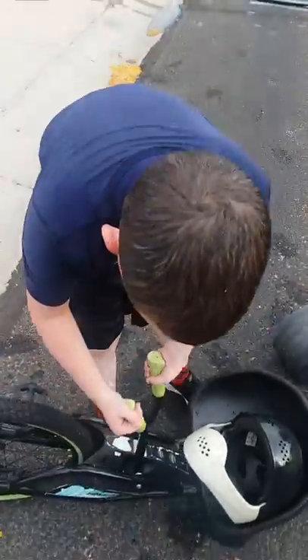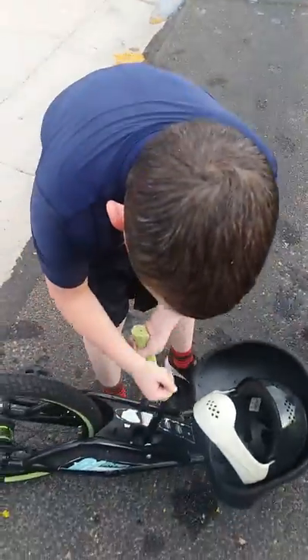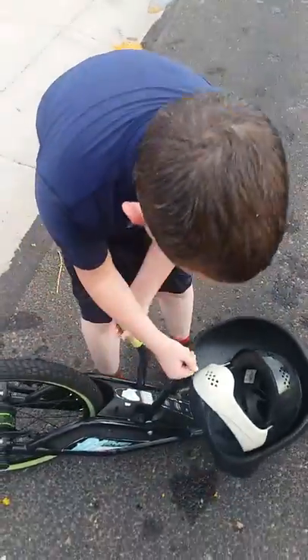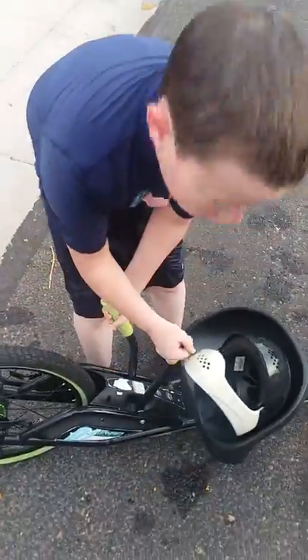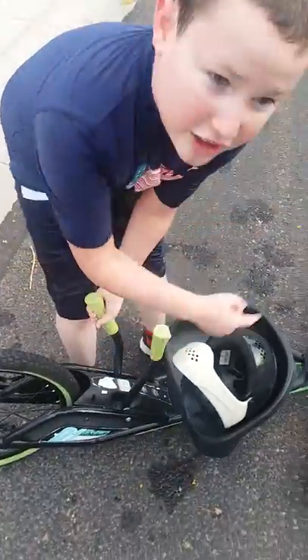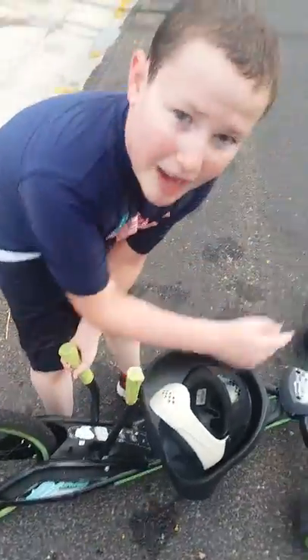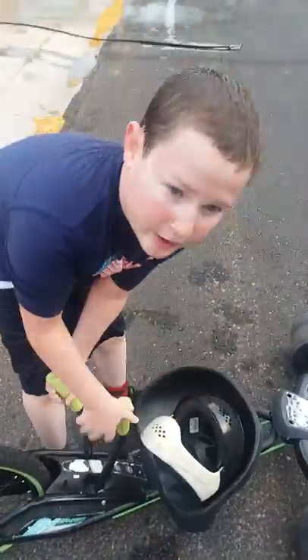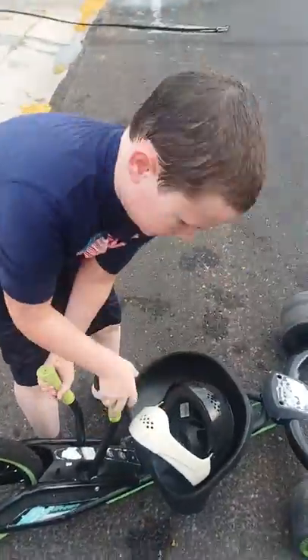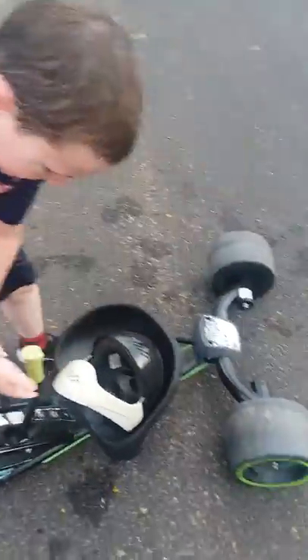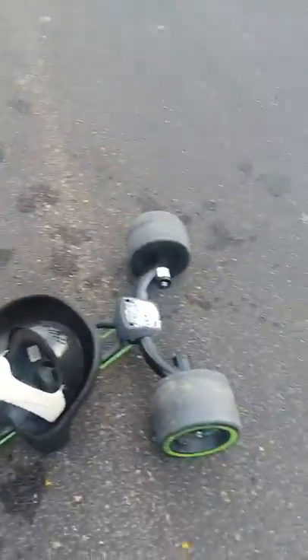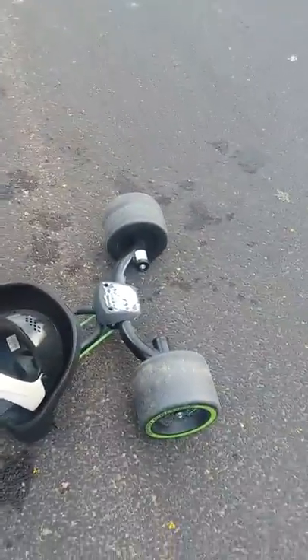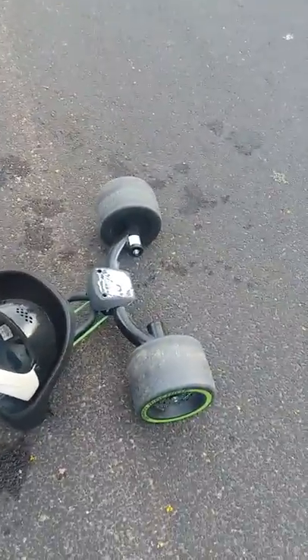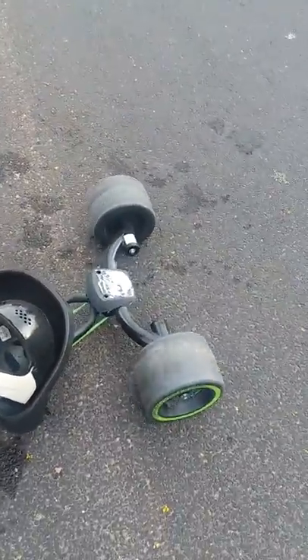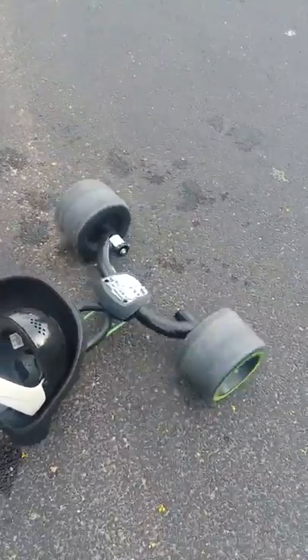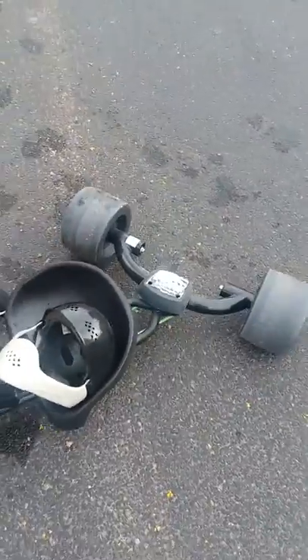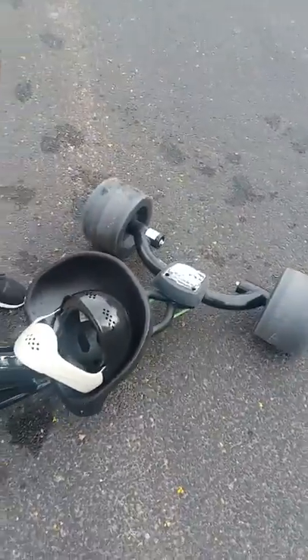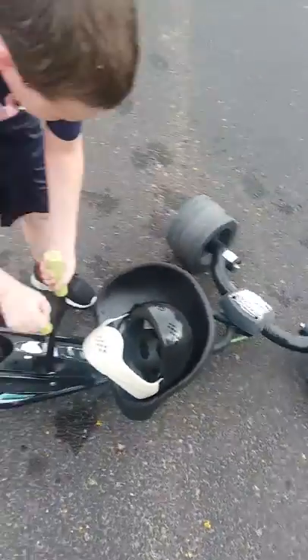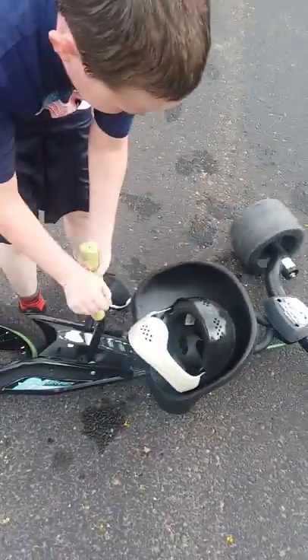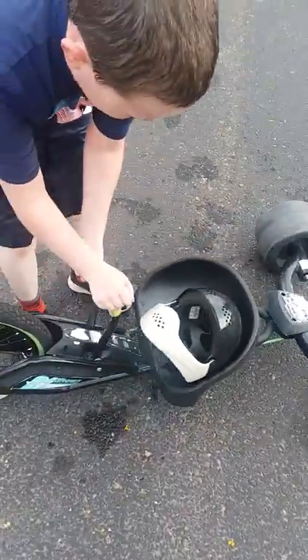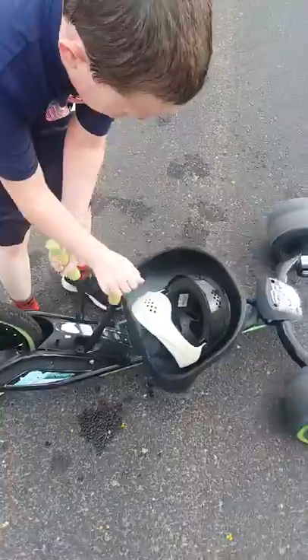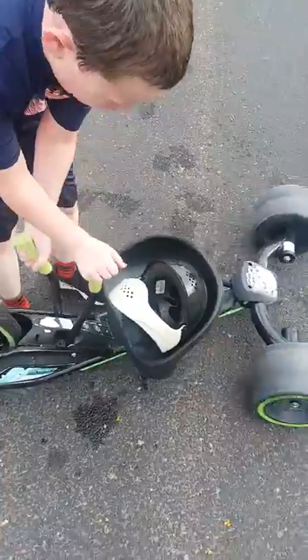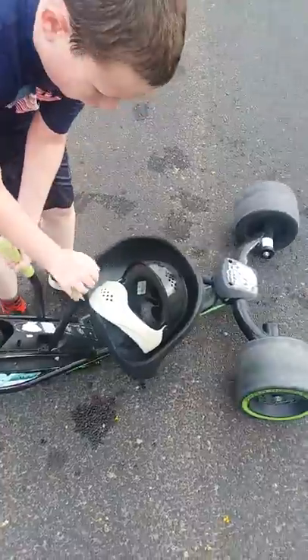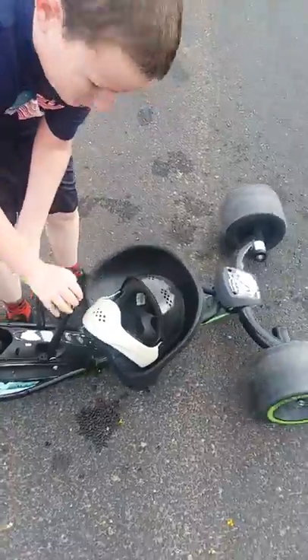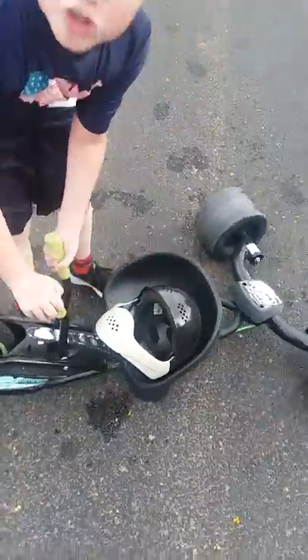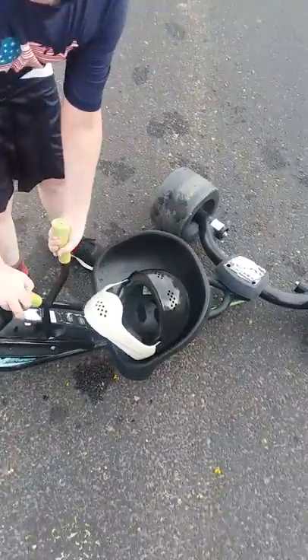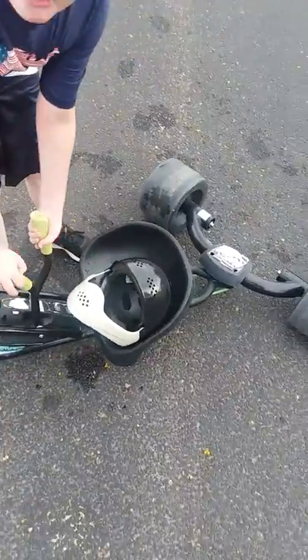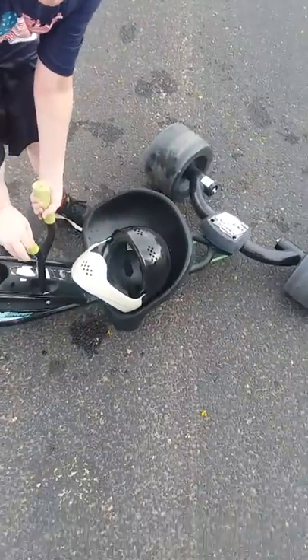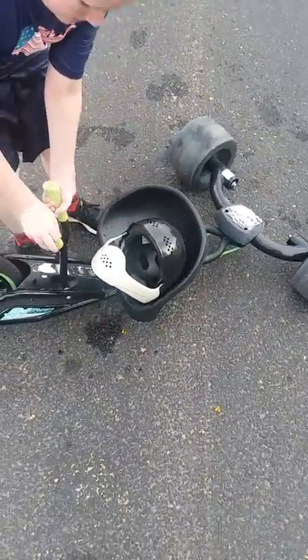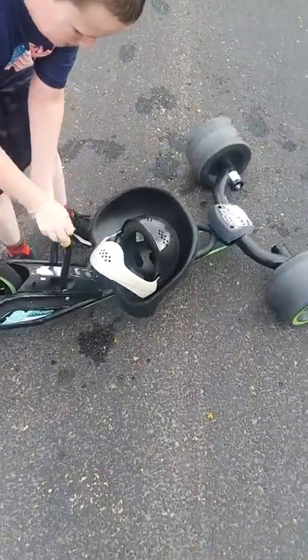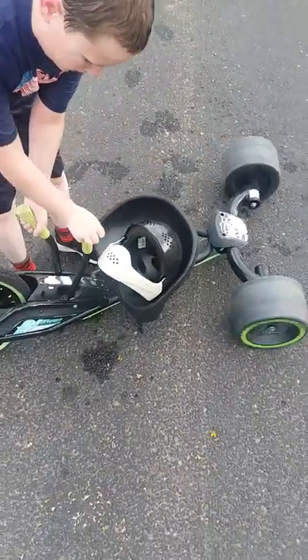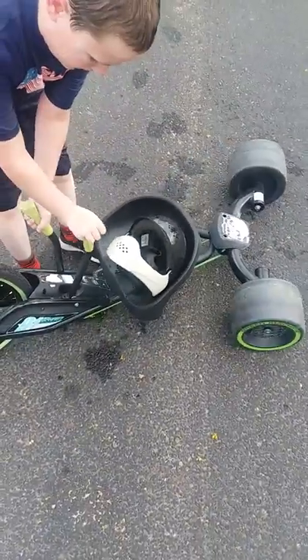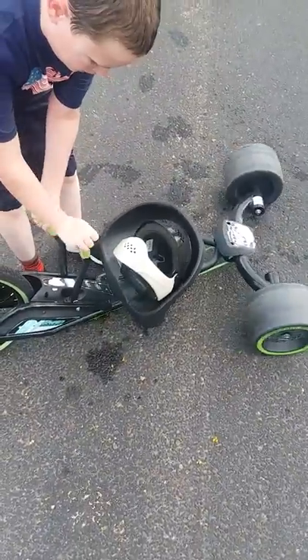And if you look at the back wheels again, you can see that they move when you turn the green things — the green handles.